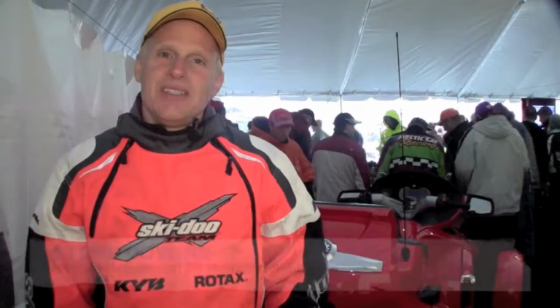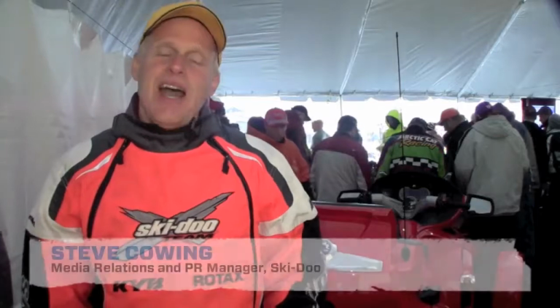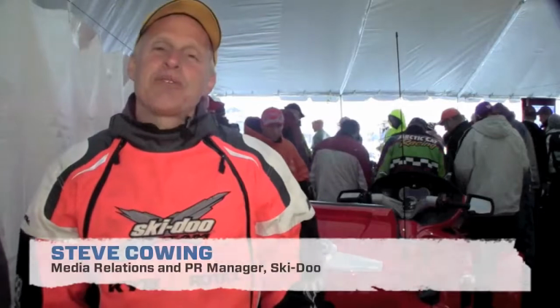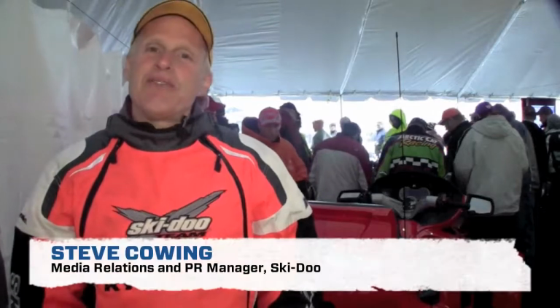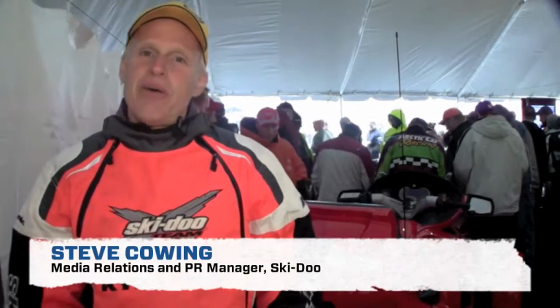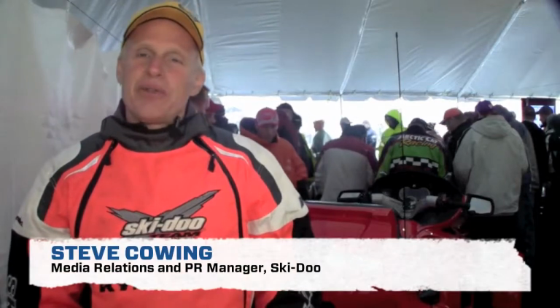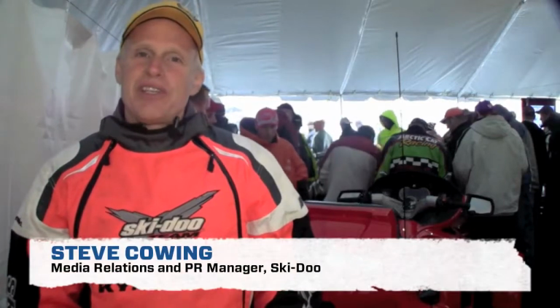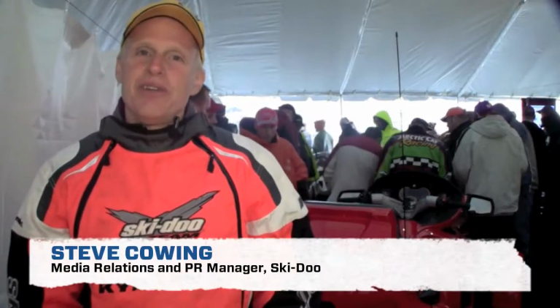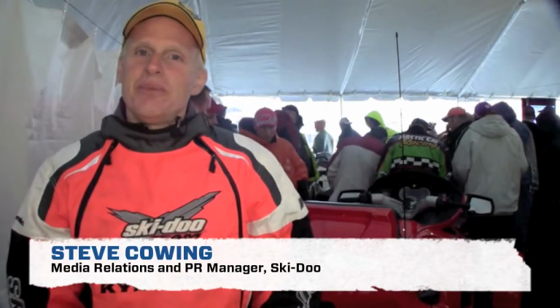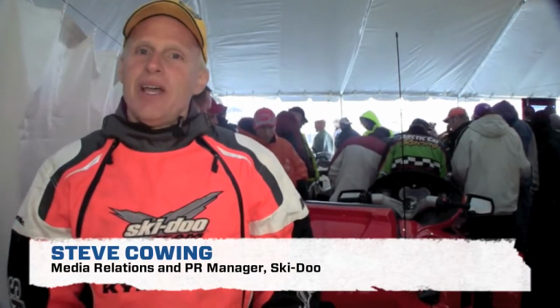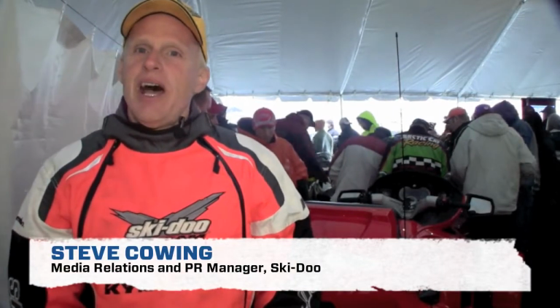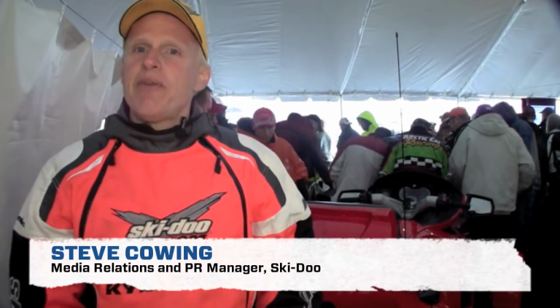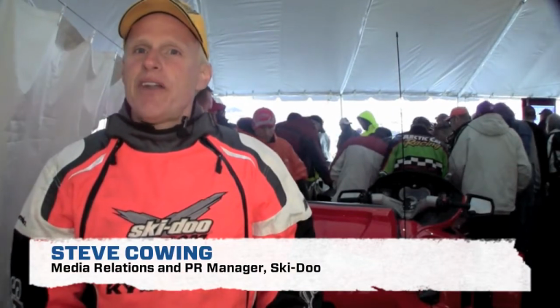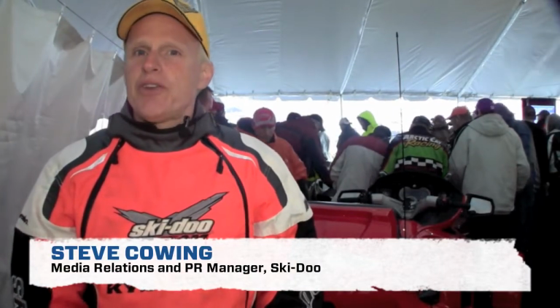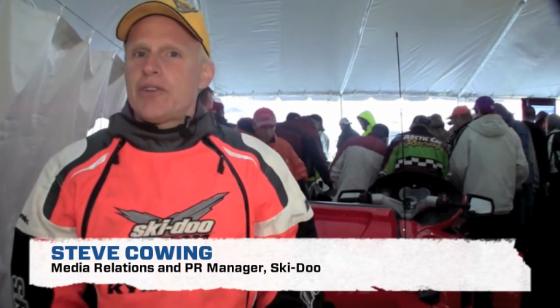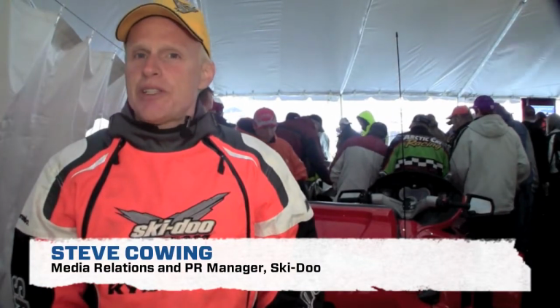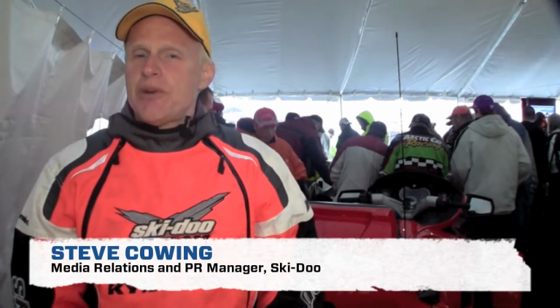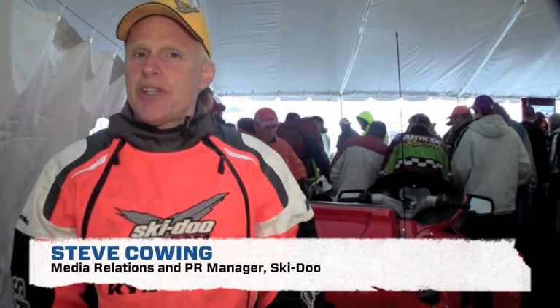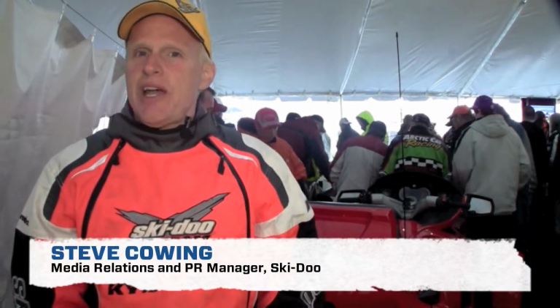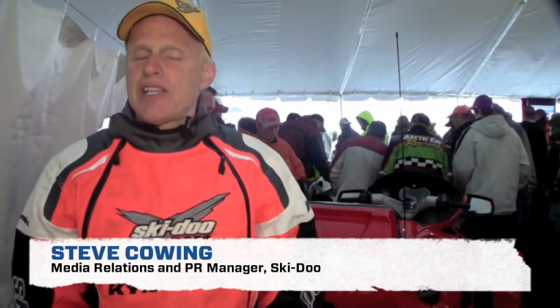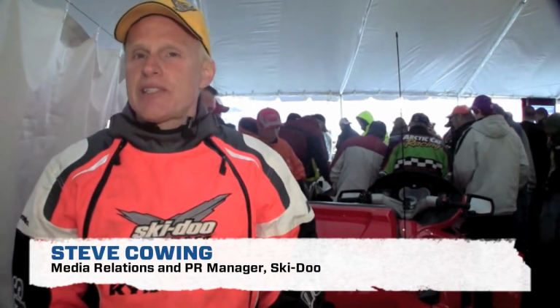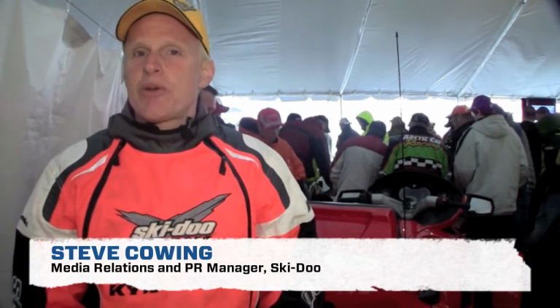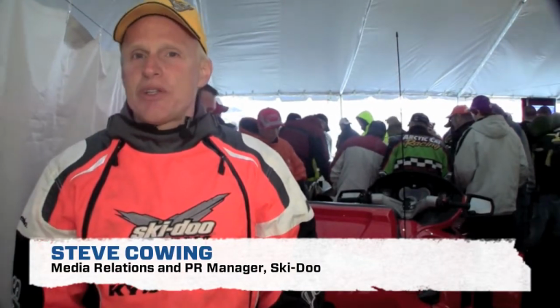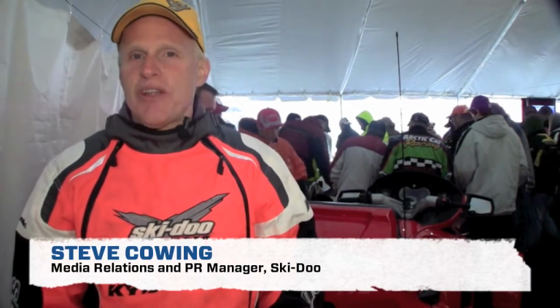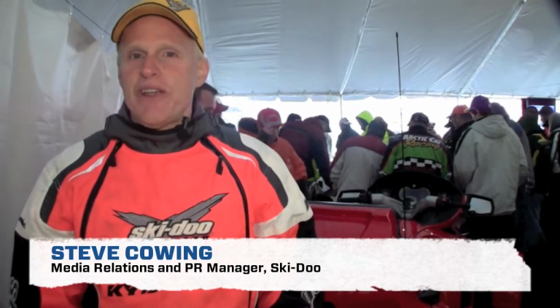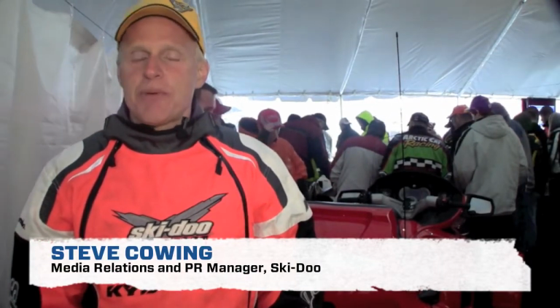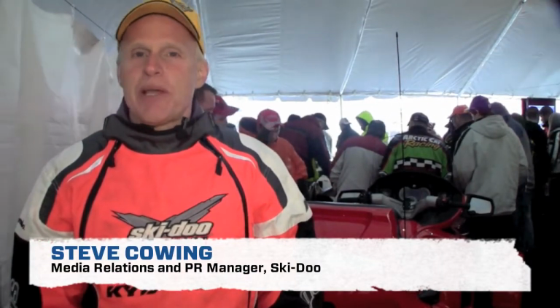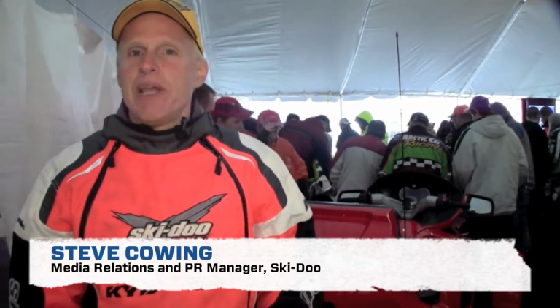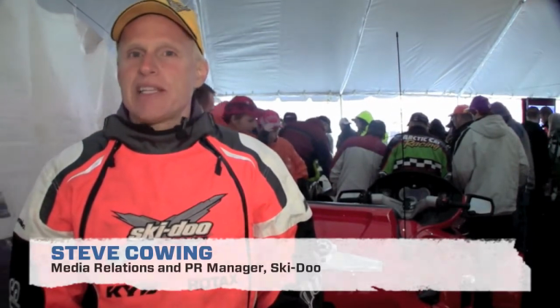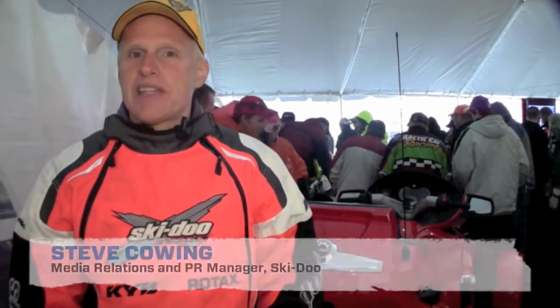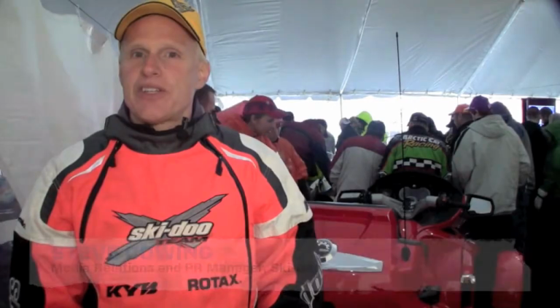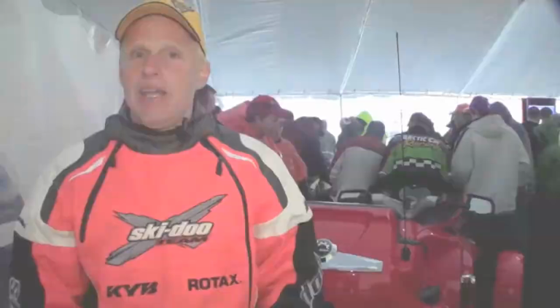Hi, I'm Steve Kelling with Ski-Doo. We've had a few customers ask us some questions on Facebook that we'd like to answer today.